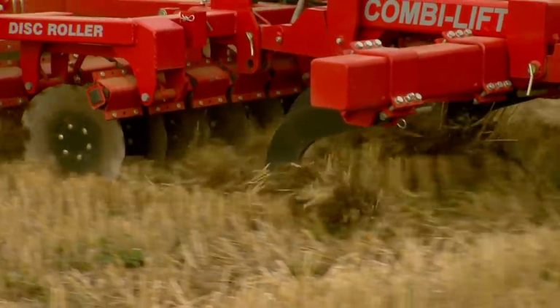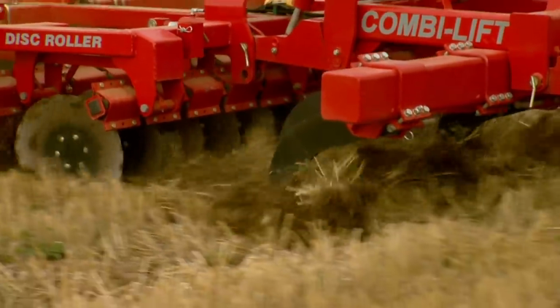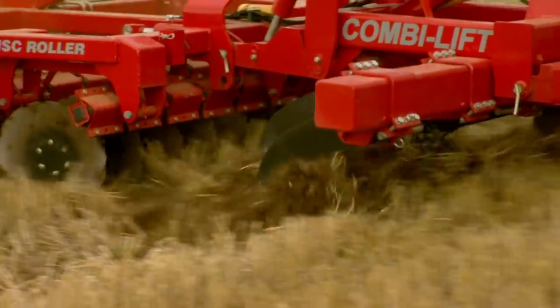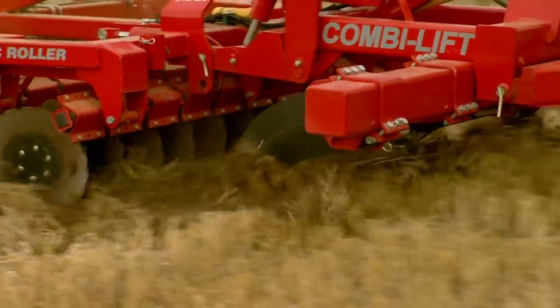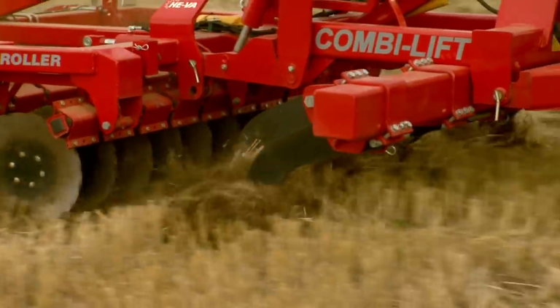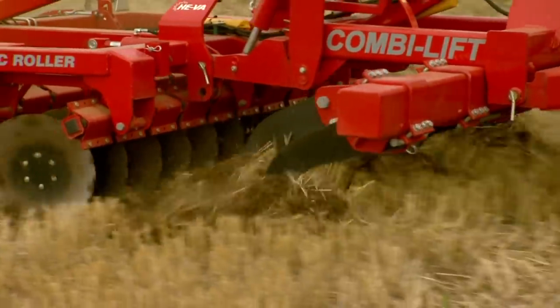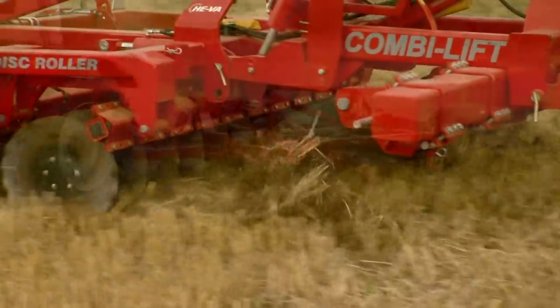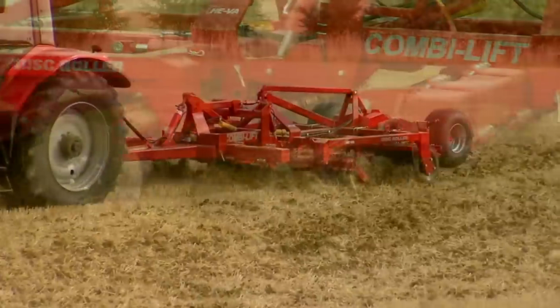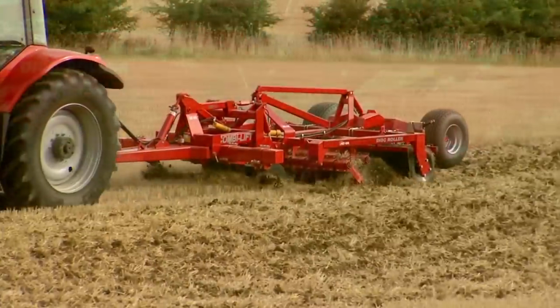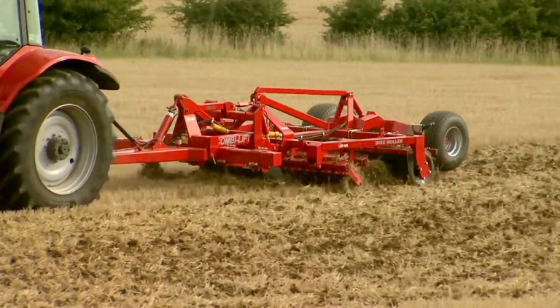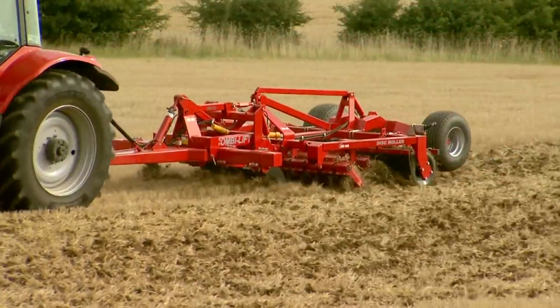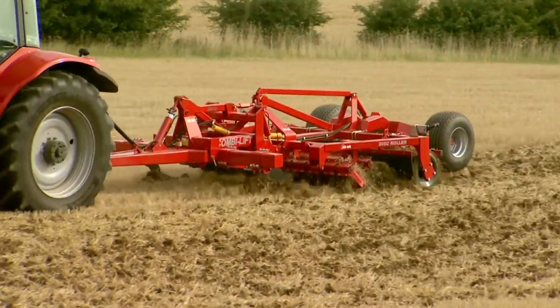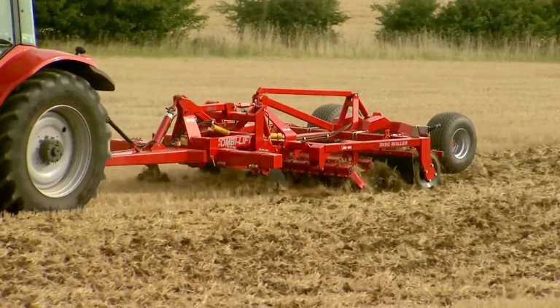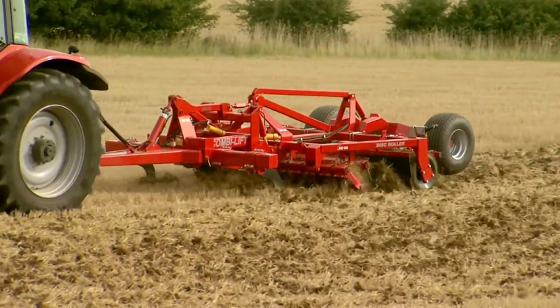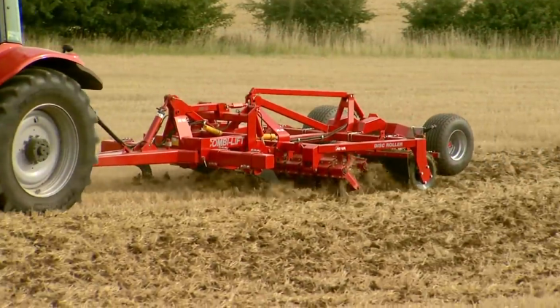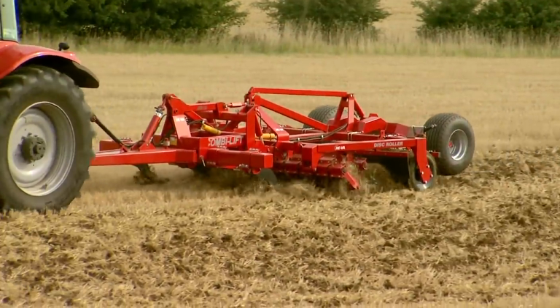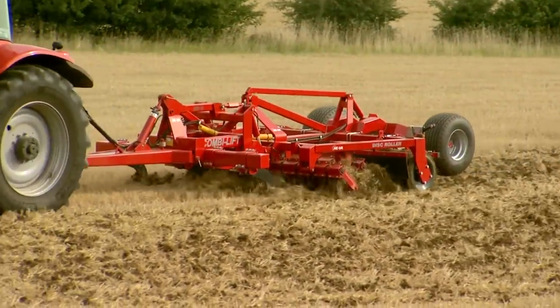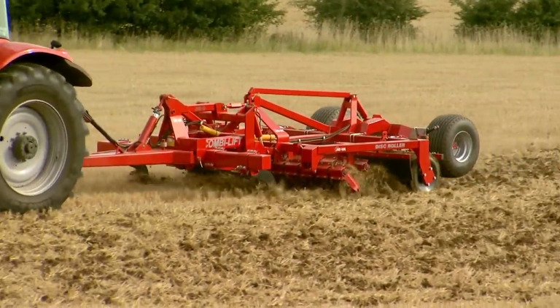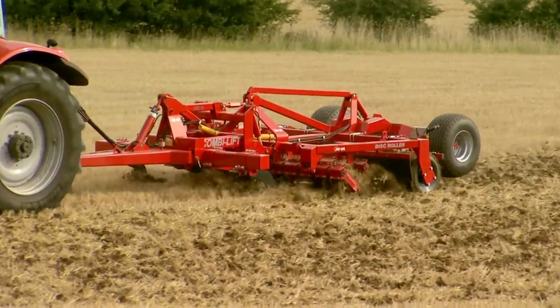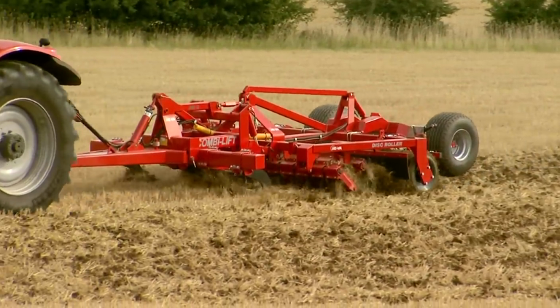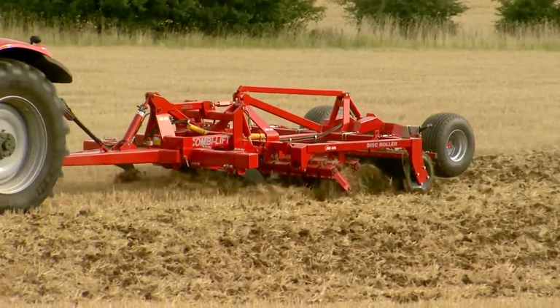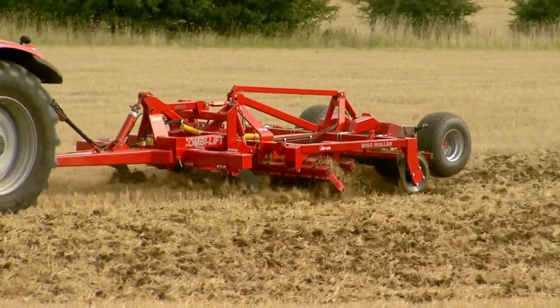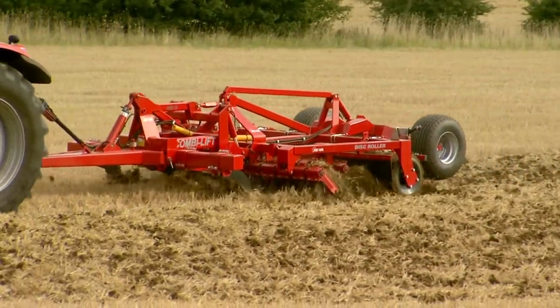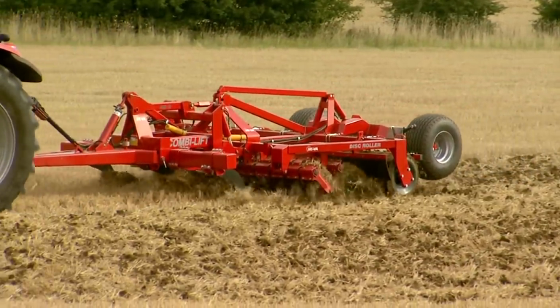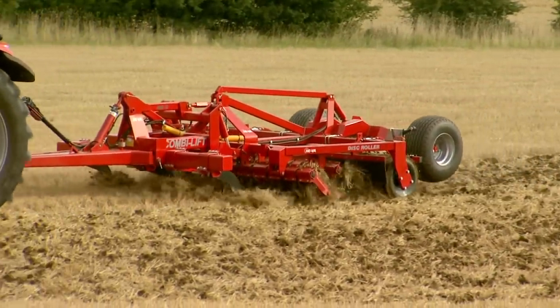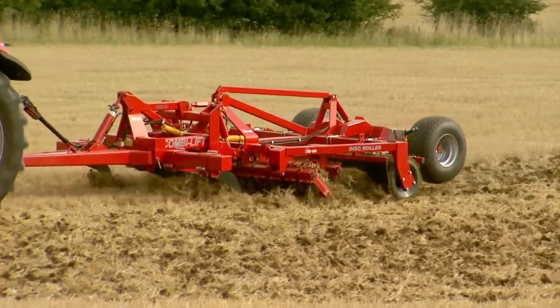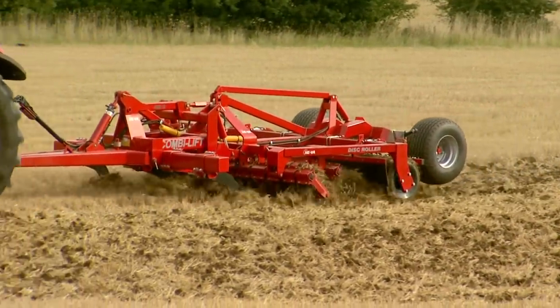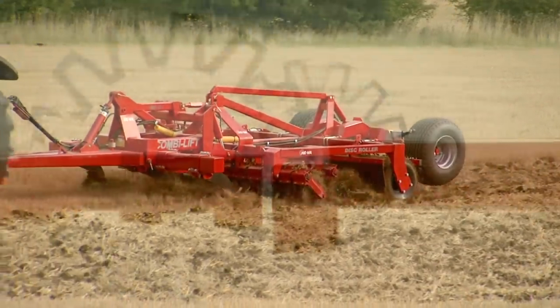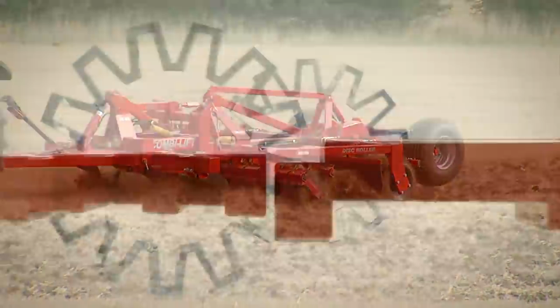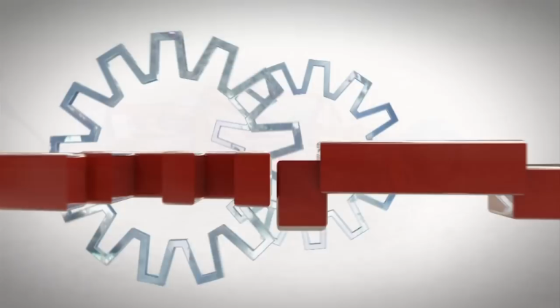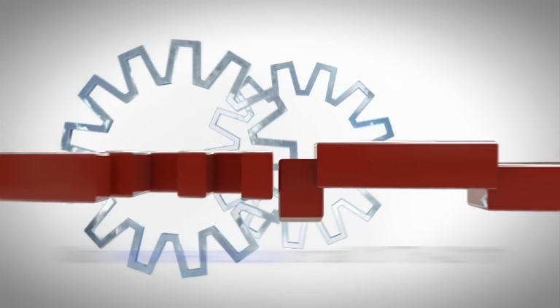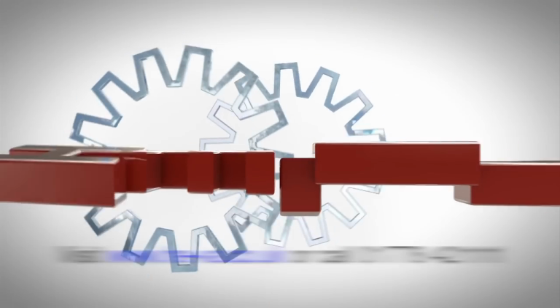The Hever Disc Roller and CombiLift is designed to make cultivation after harvest straightforward with the least fuss.